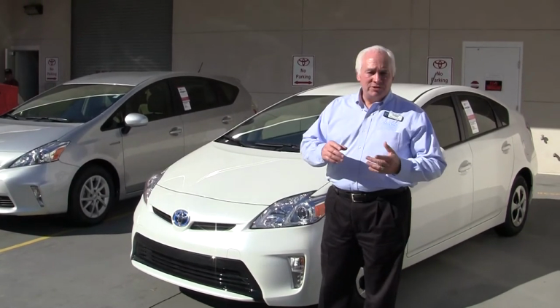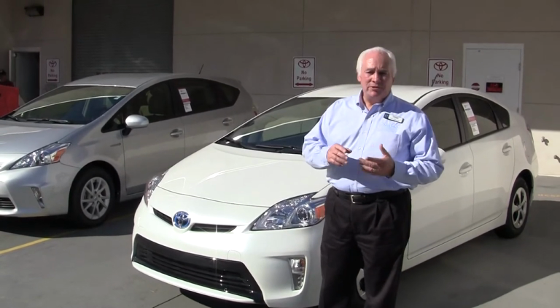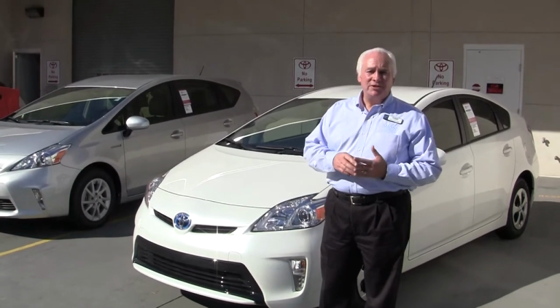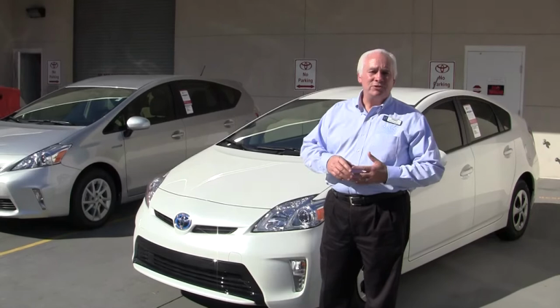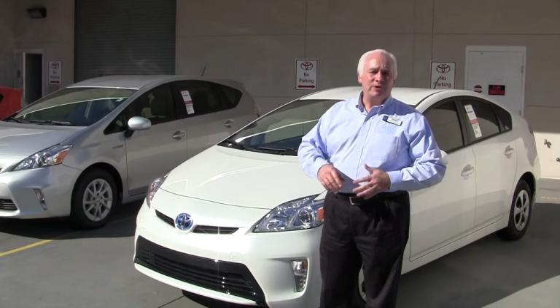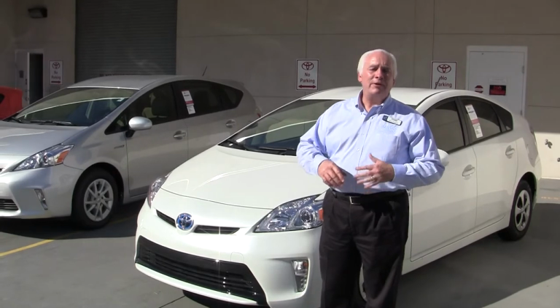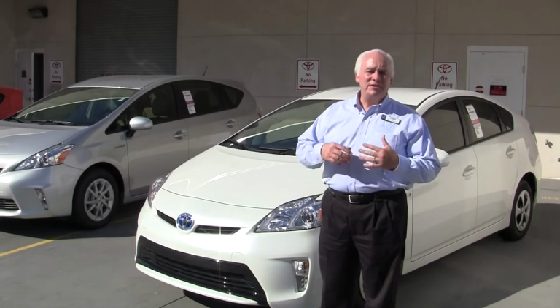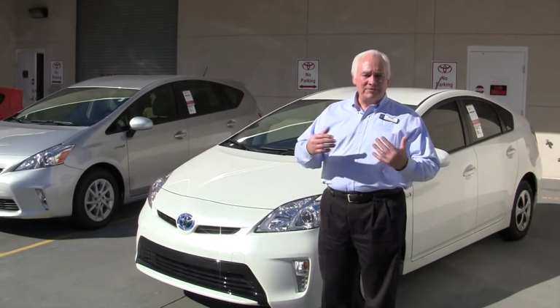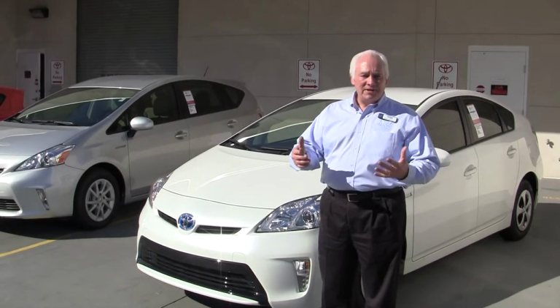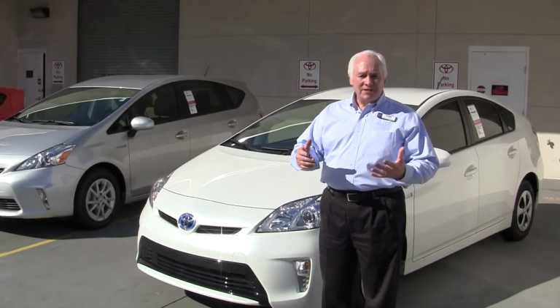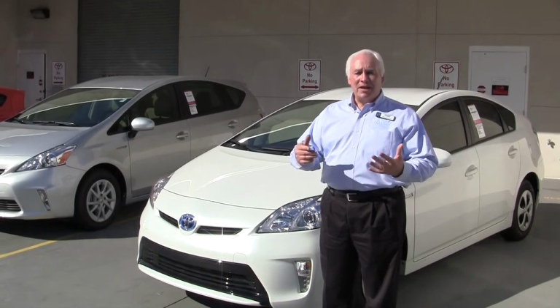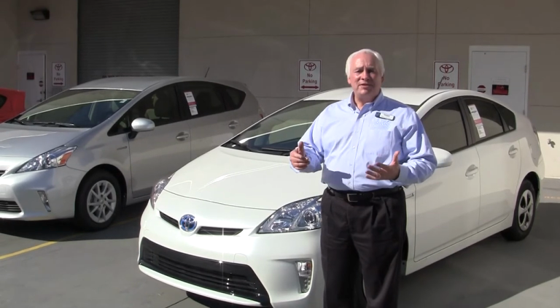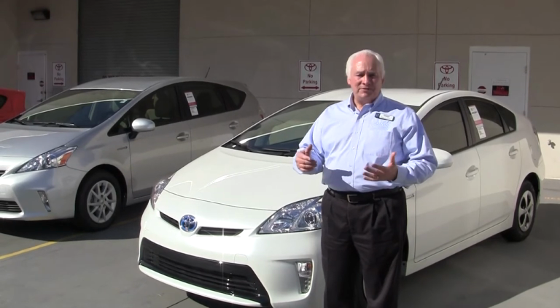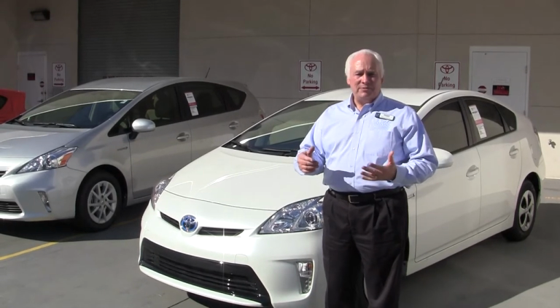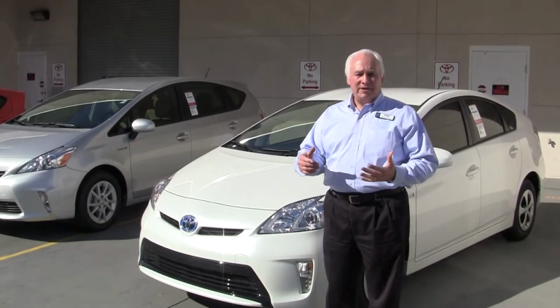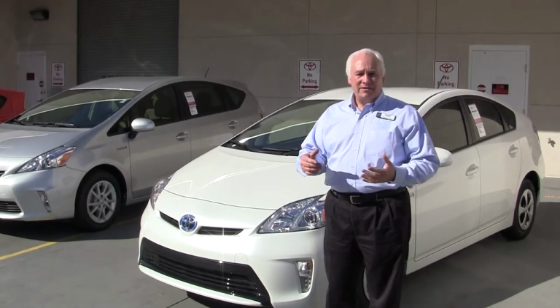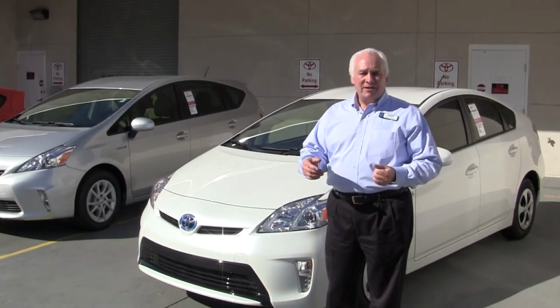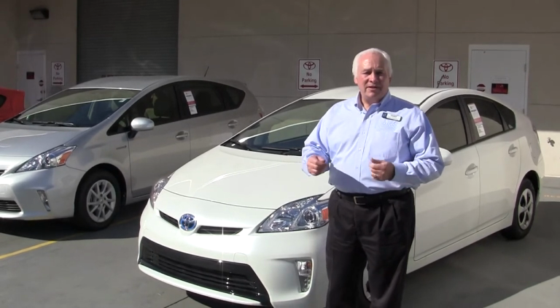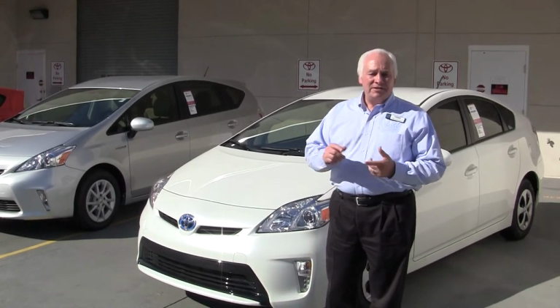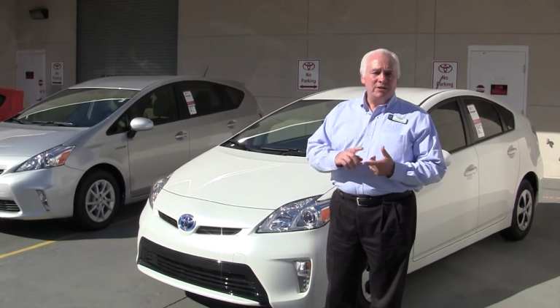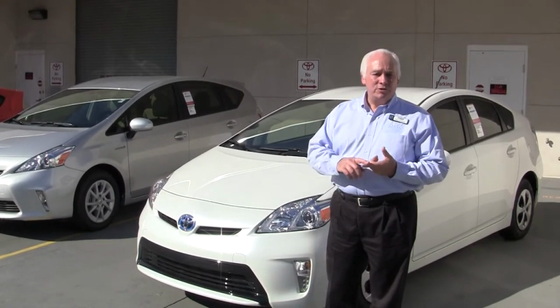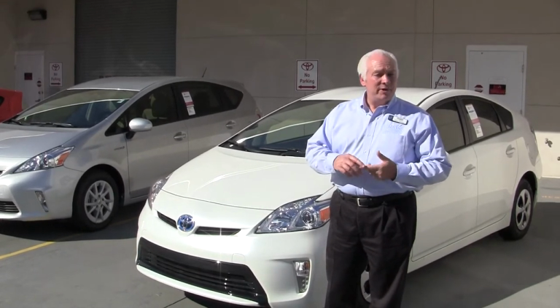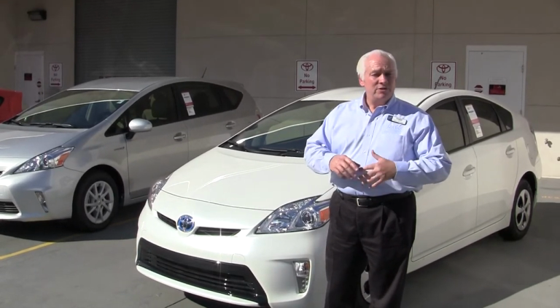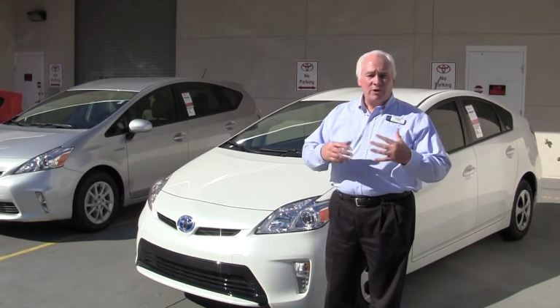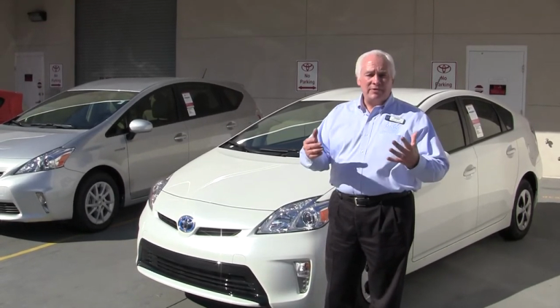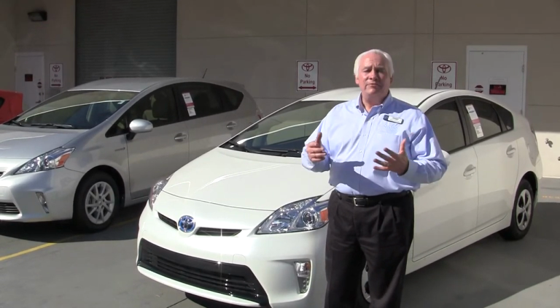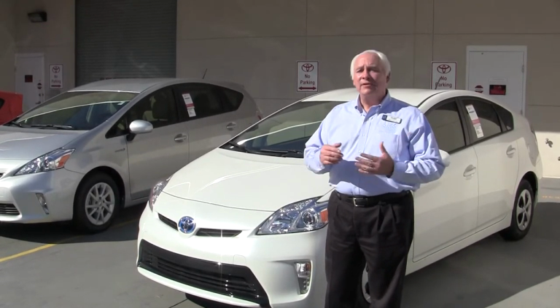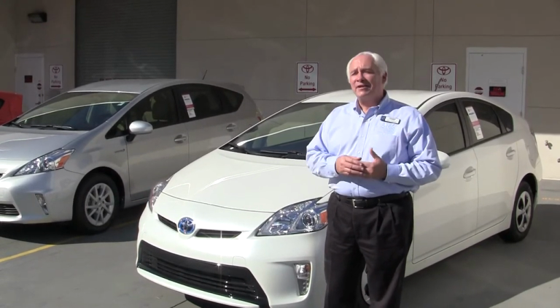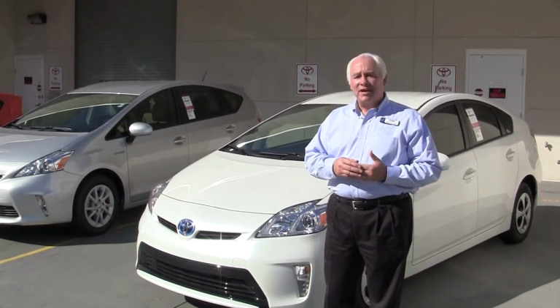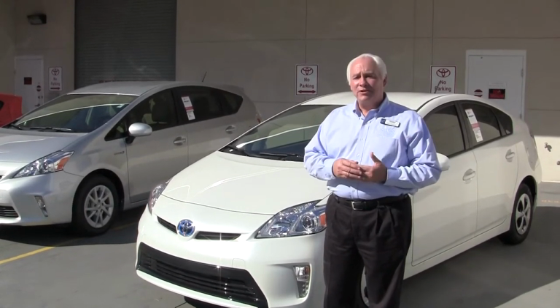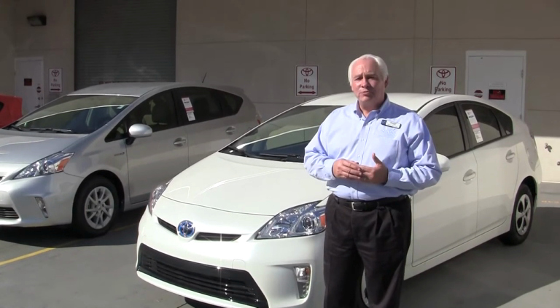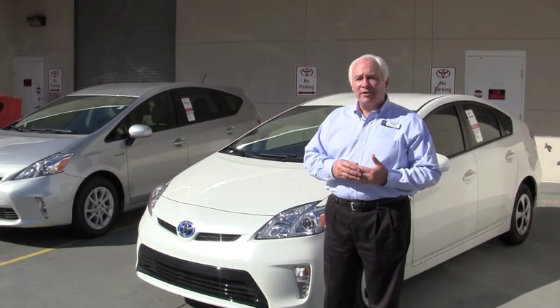Insurance Institute for Highway Safety top safety pick. IntelliChoice best overall value for the last nine years running.